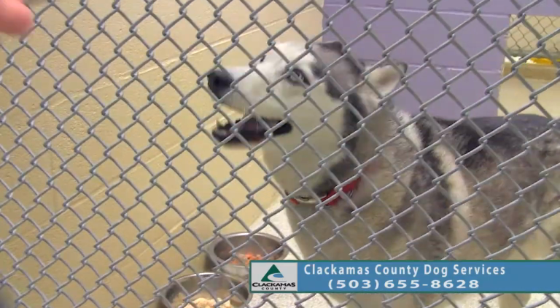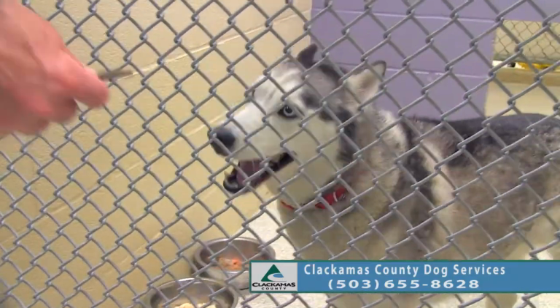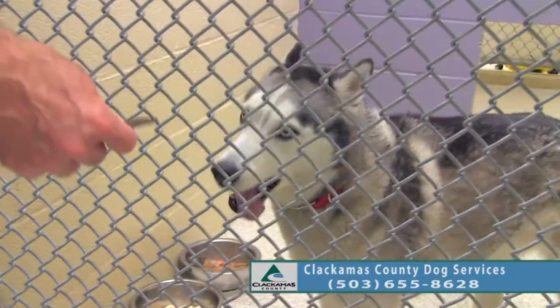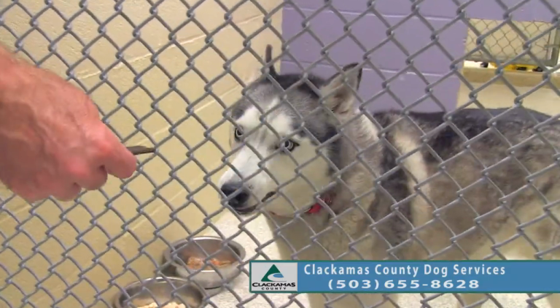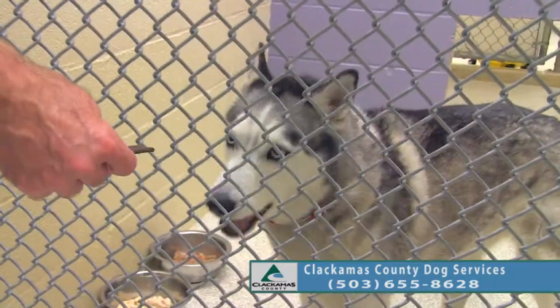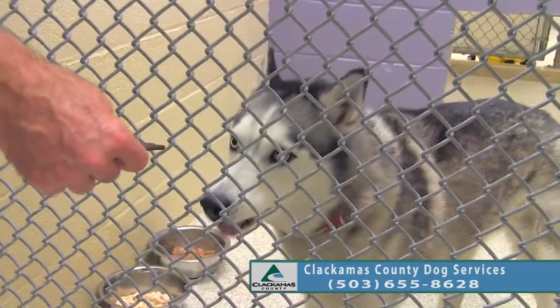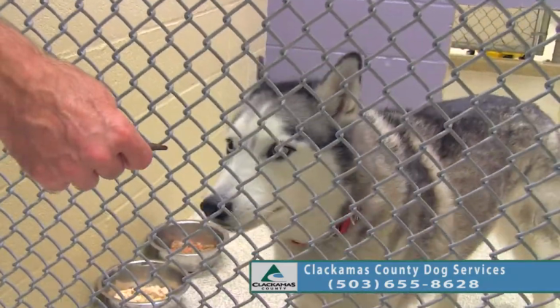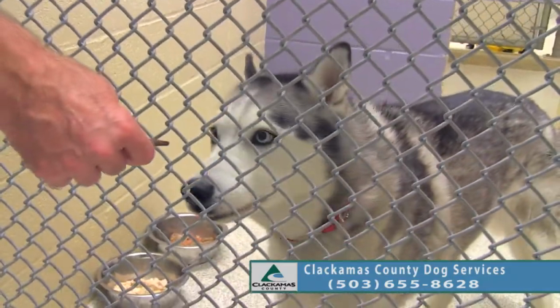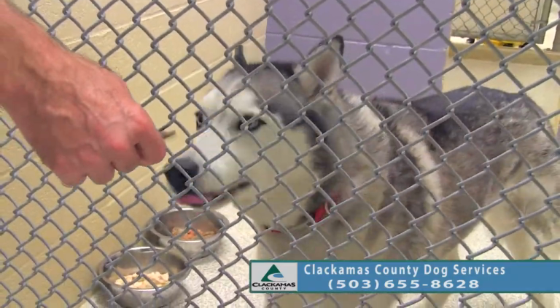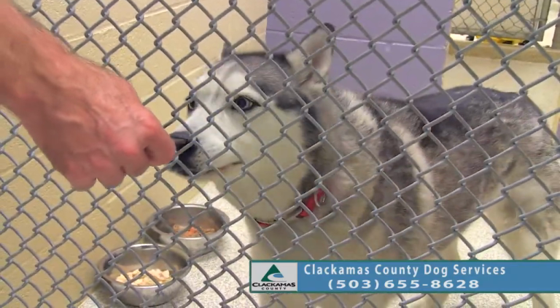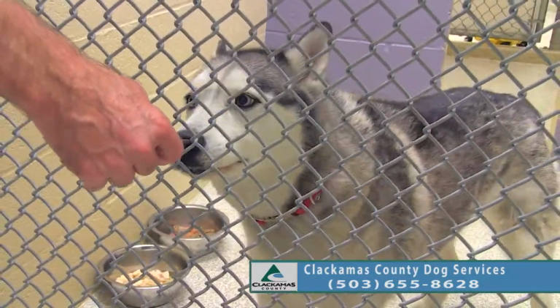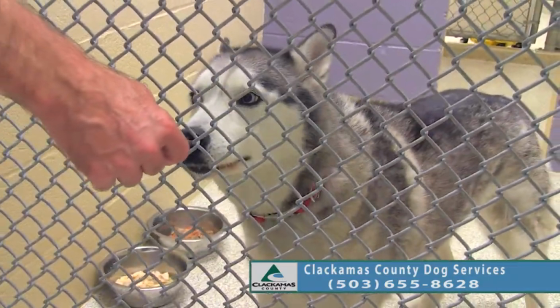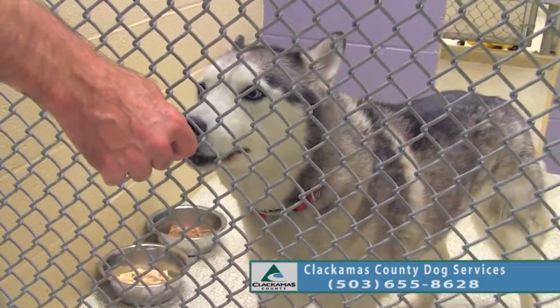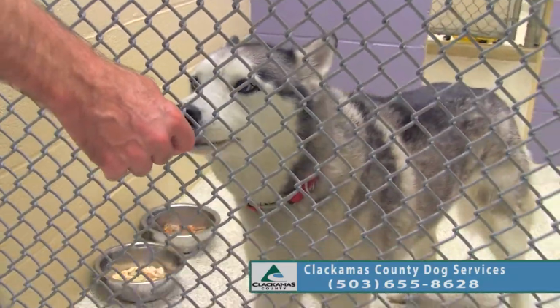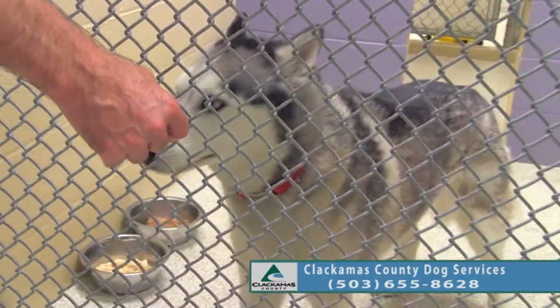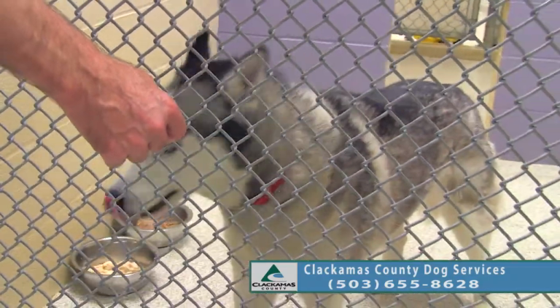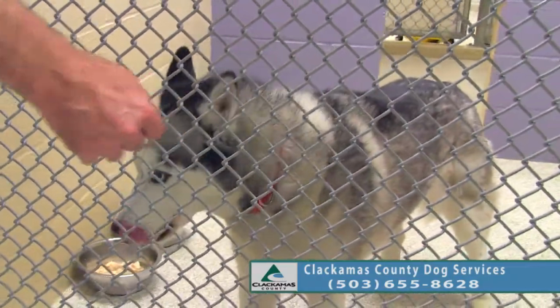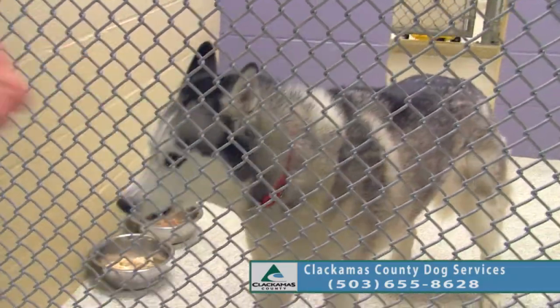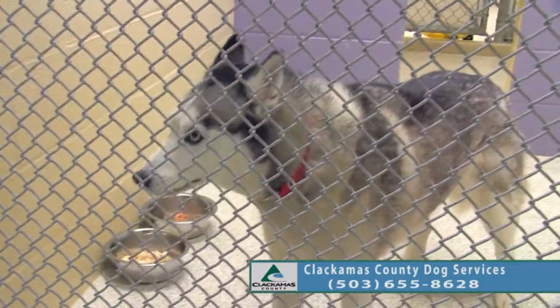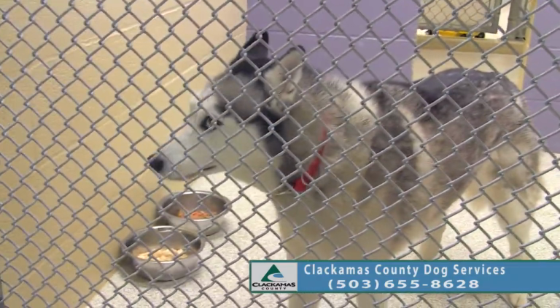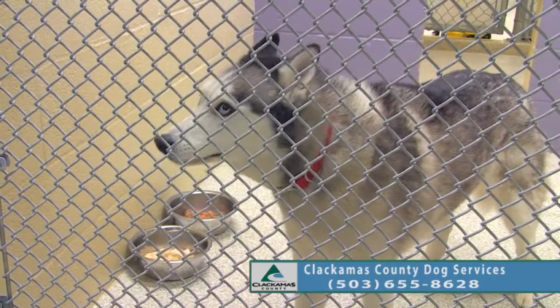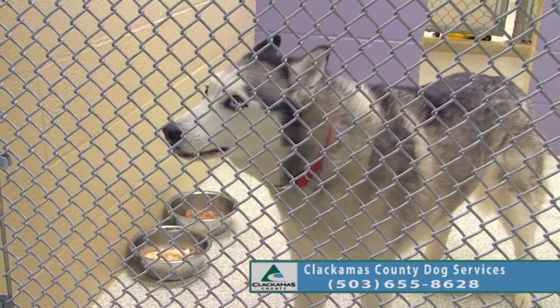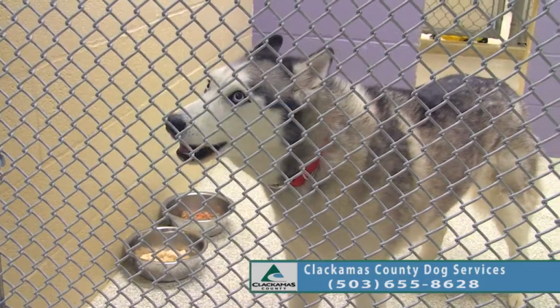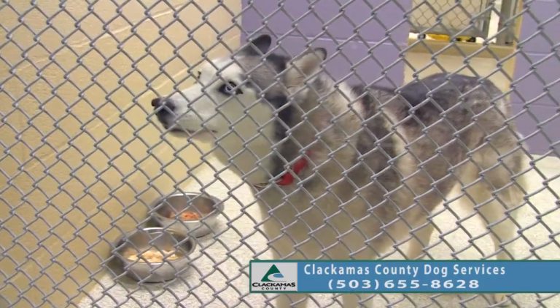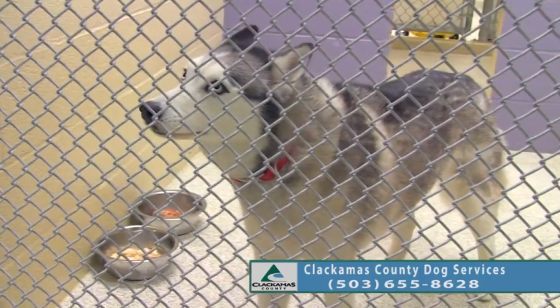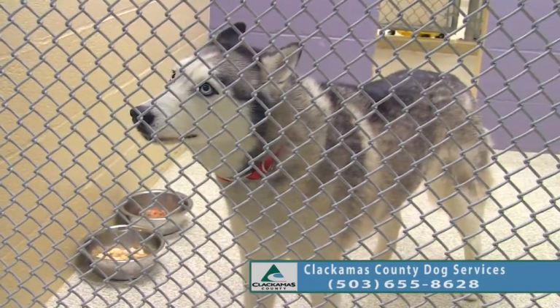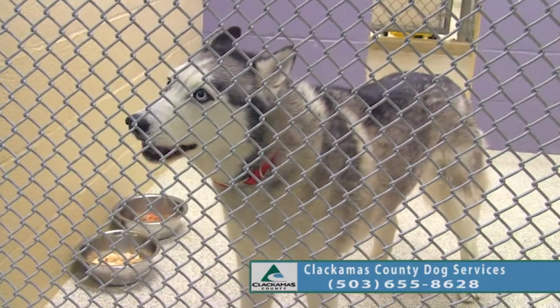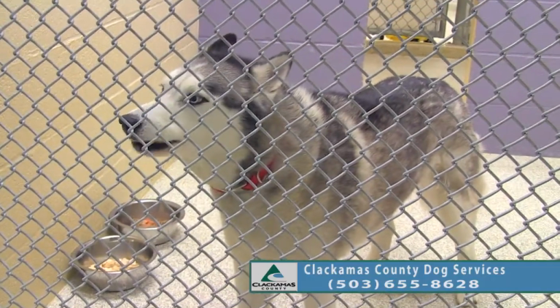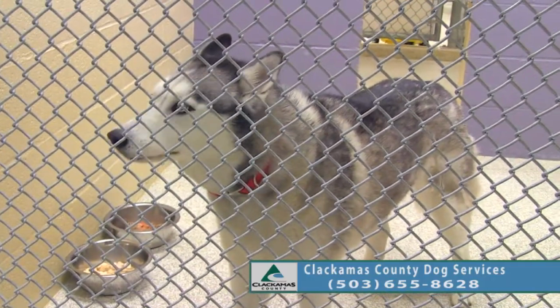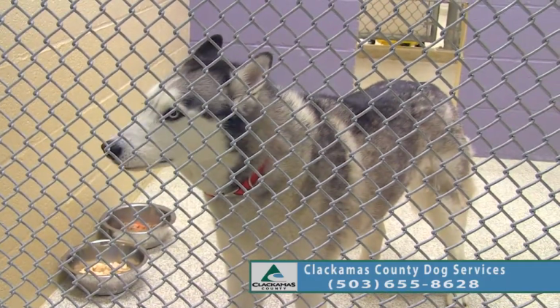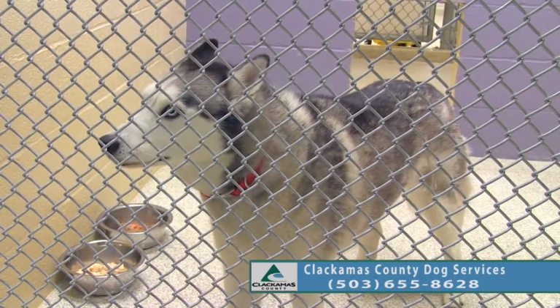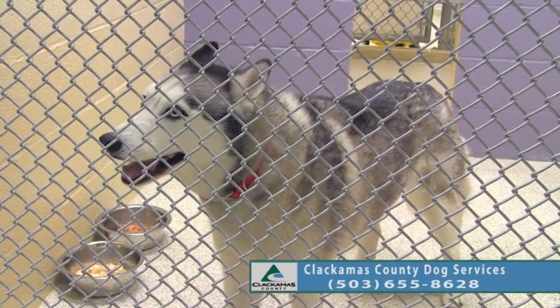Obviously no apartment living — that would wake up the neighbors.